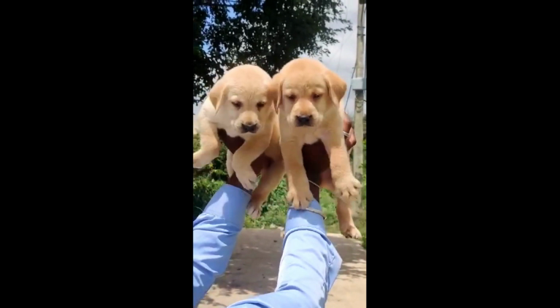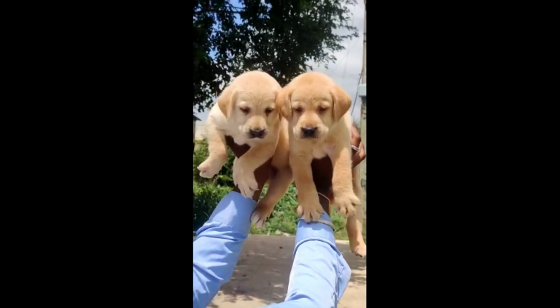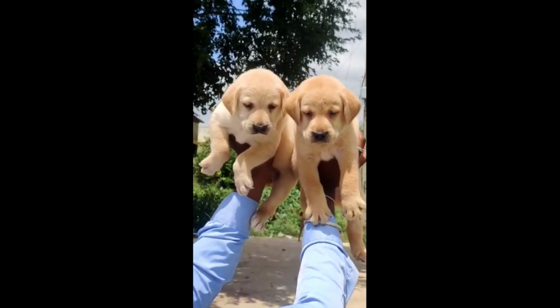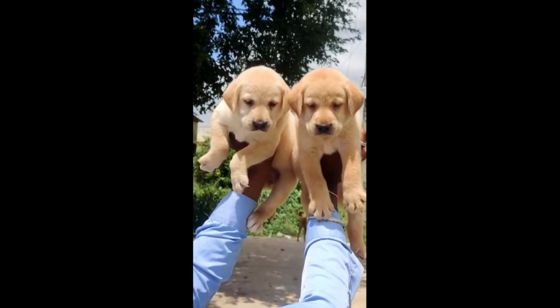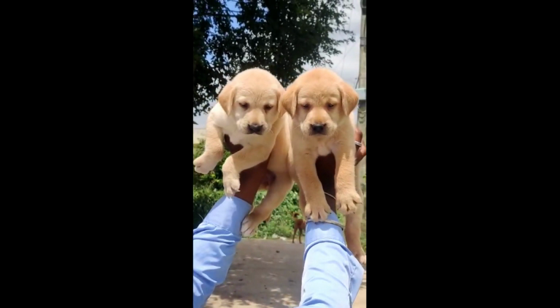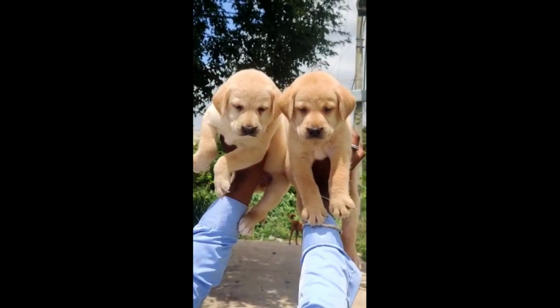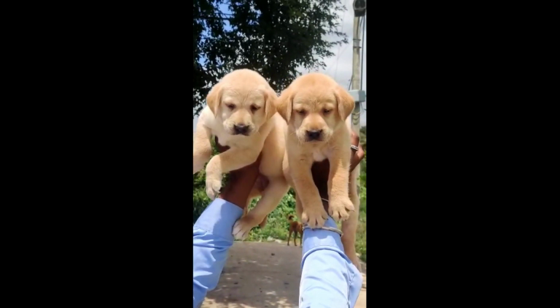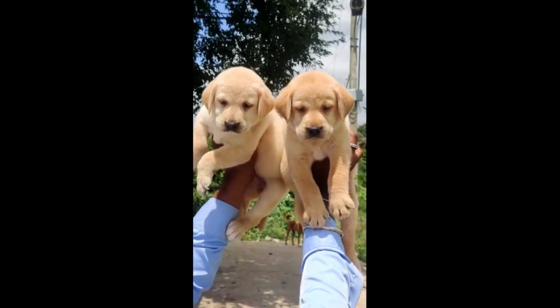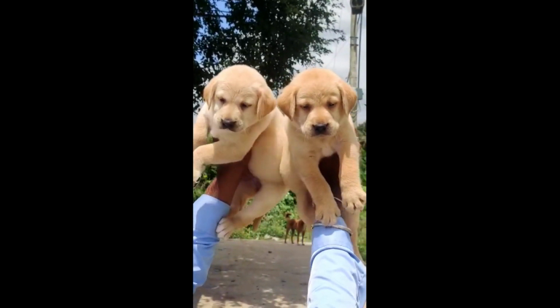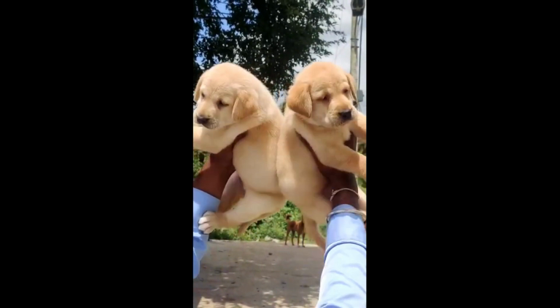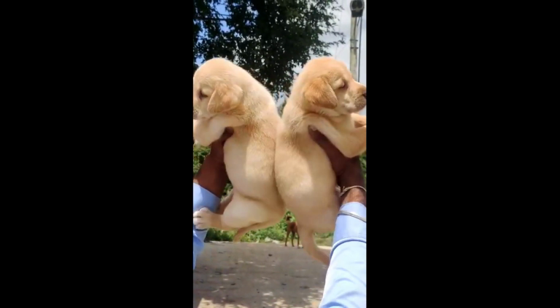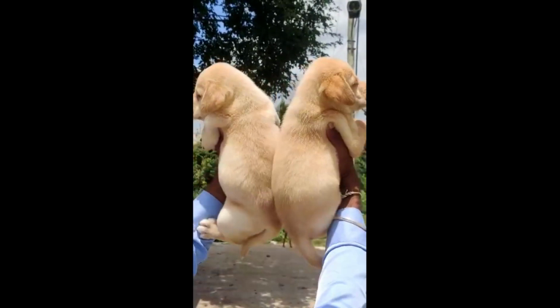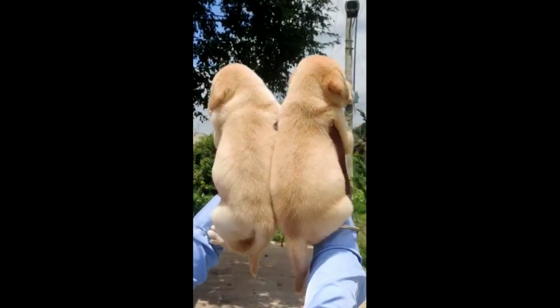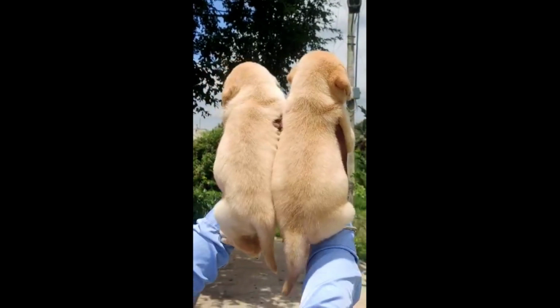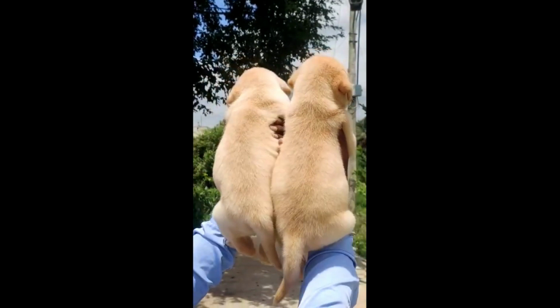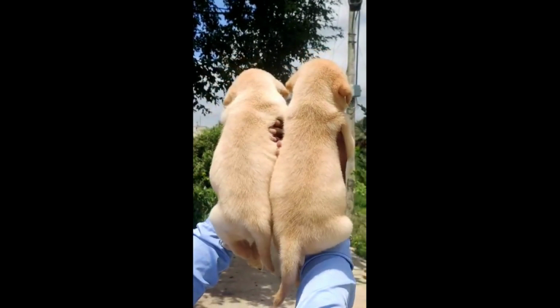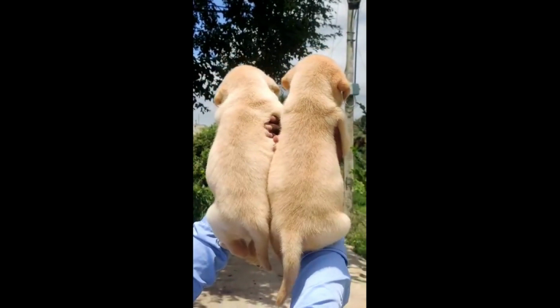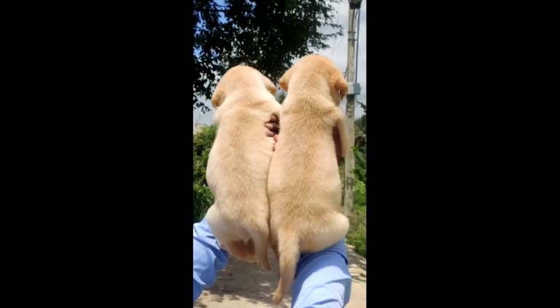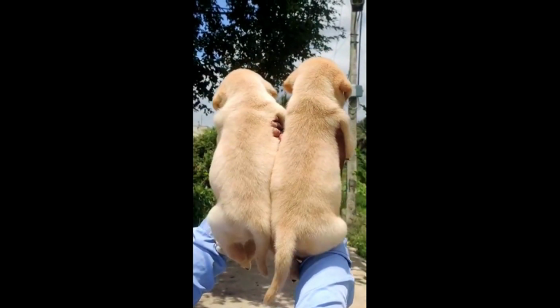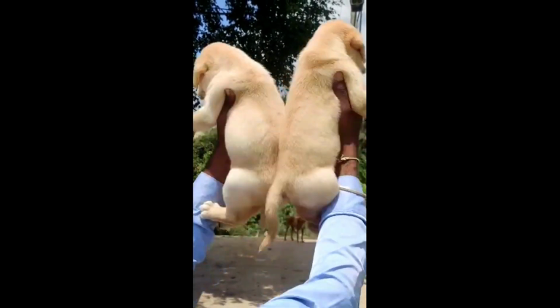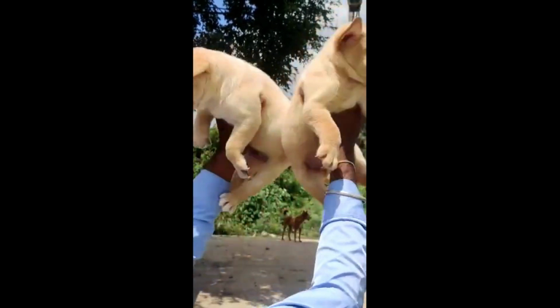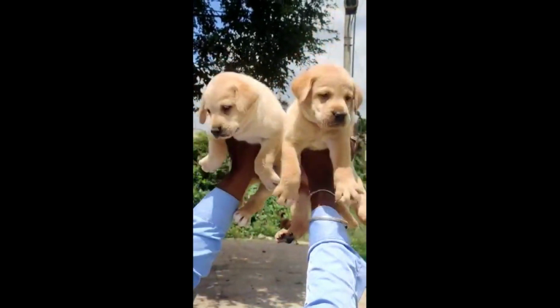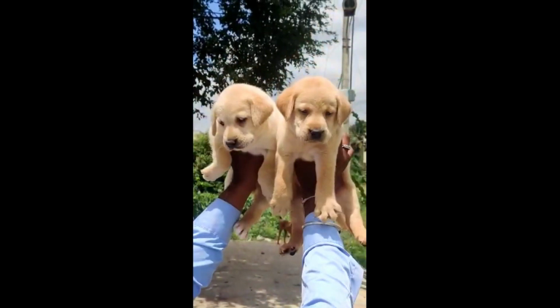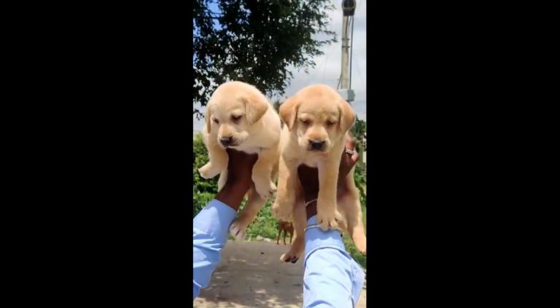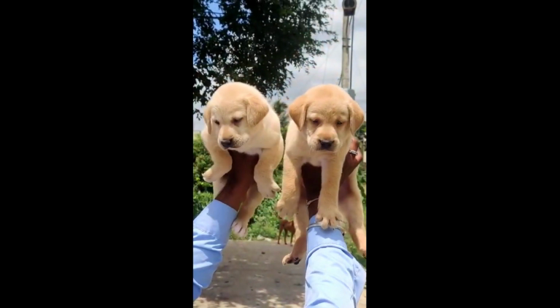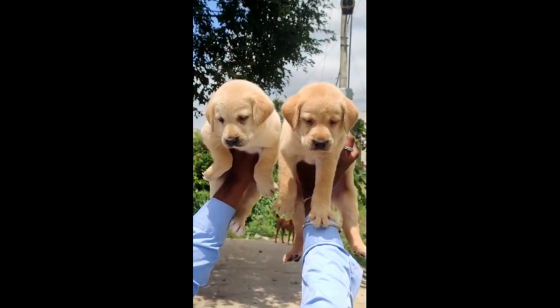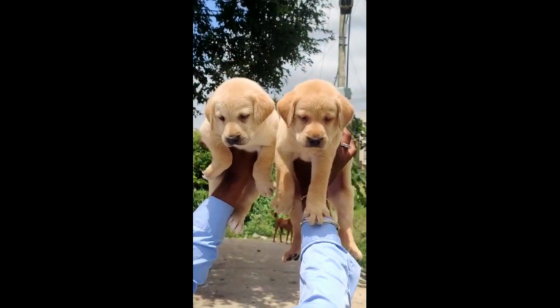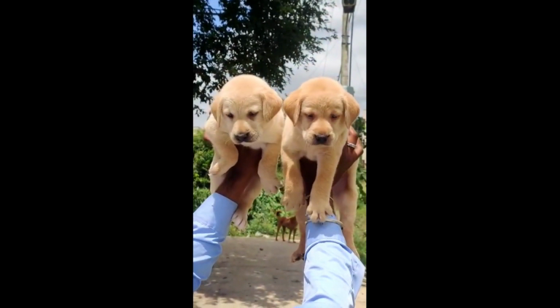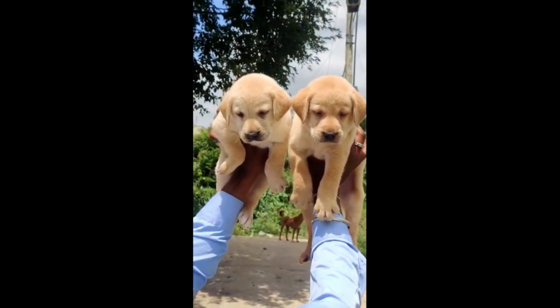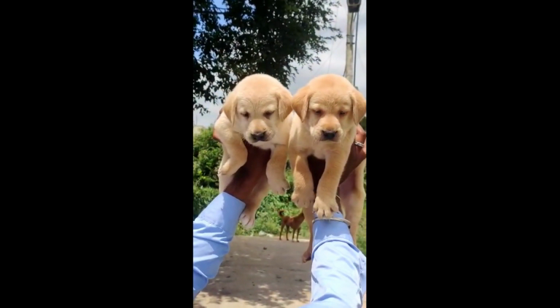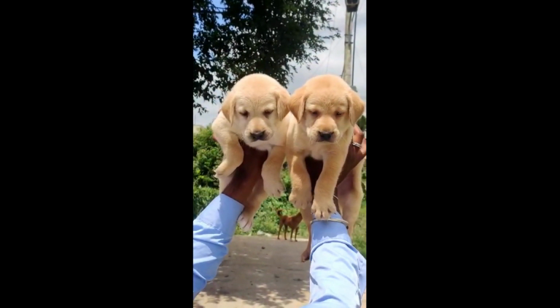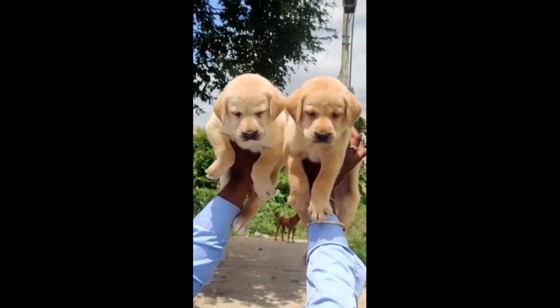Evergreen Labrador puppies are also available. You can see the color and you can see the quality.